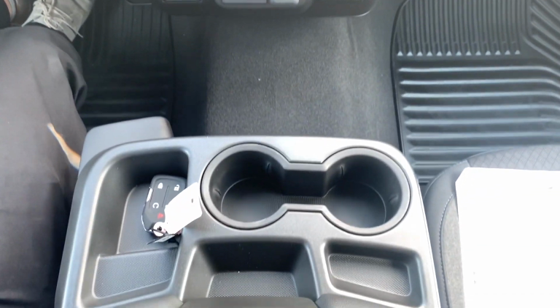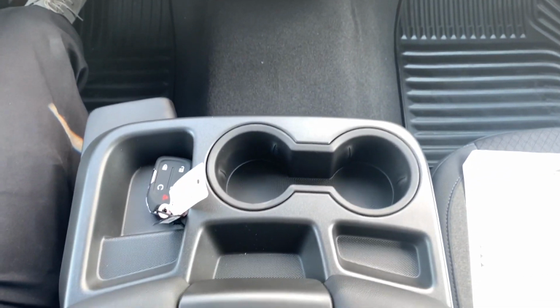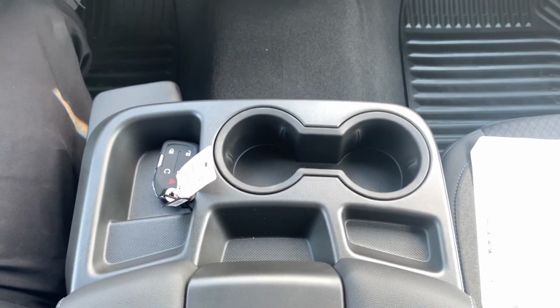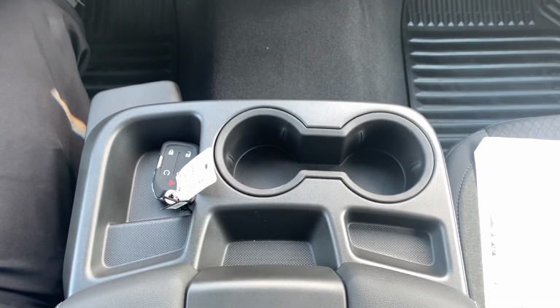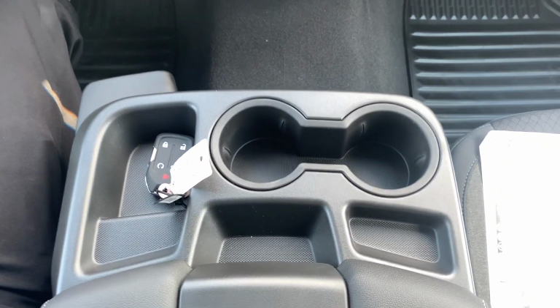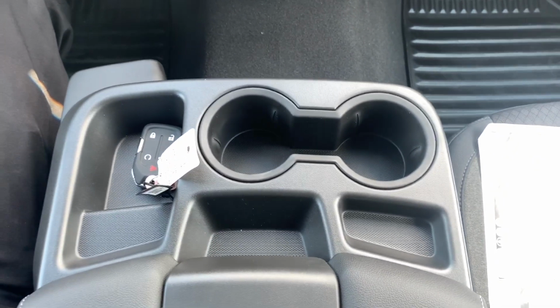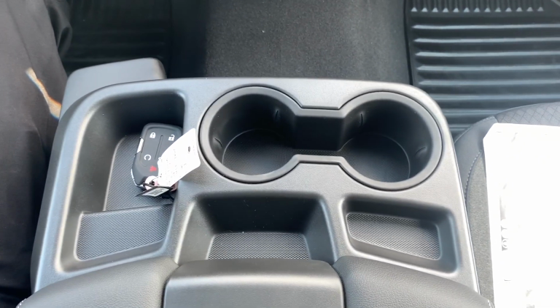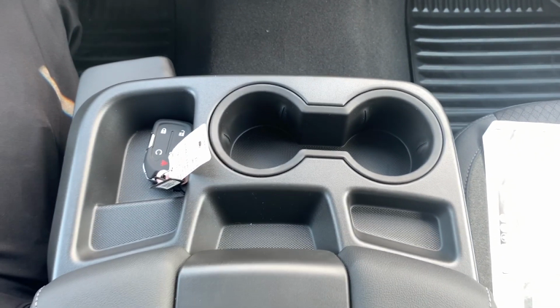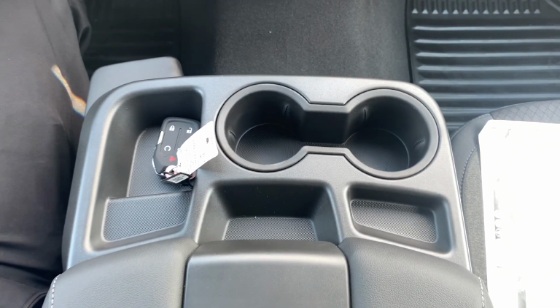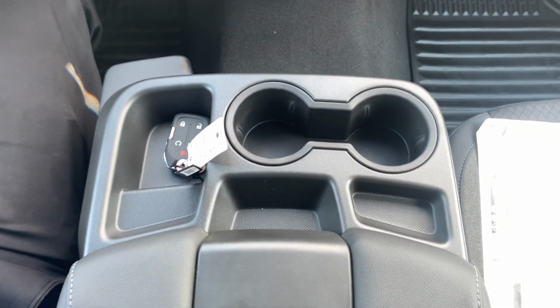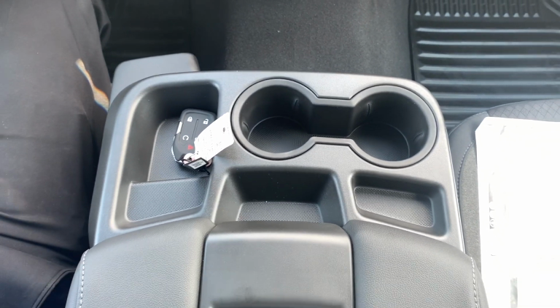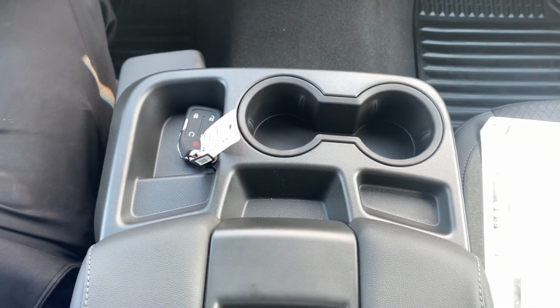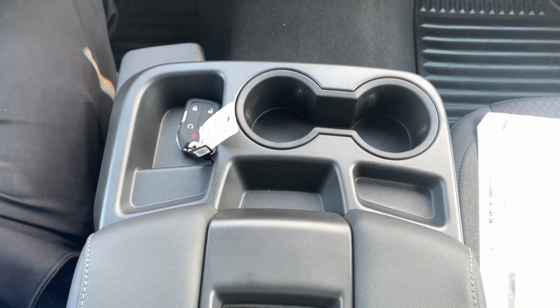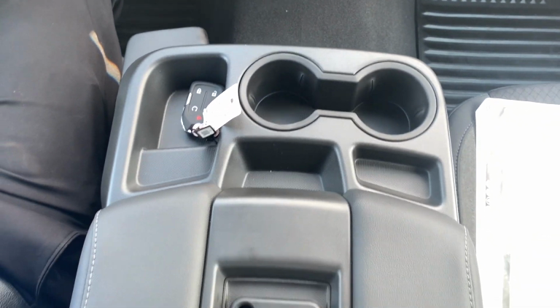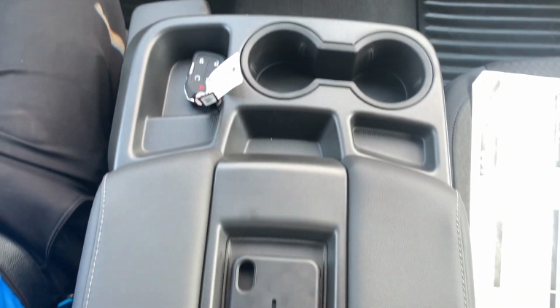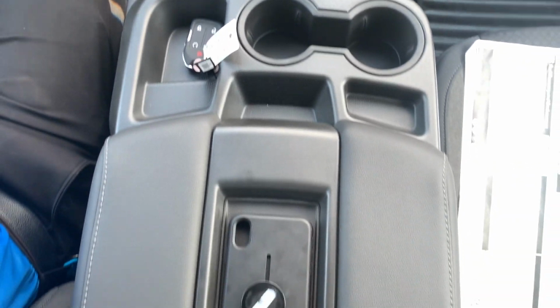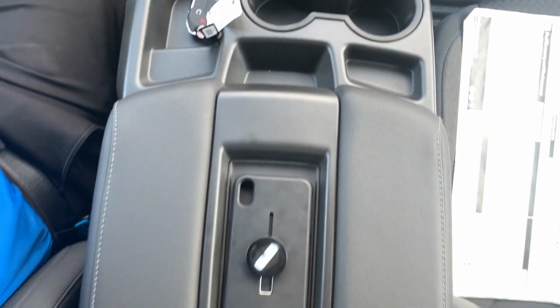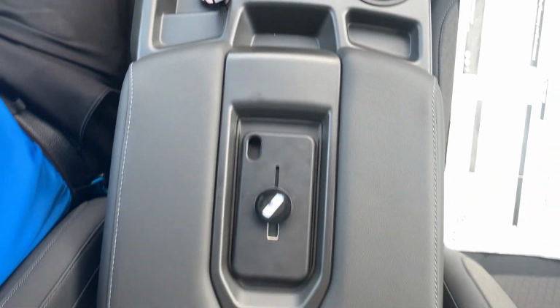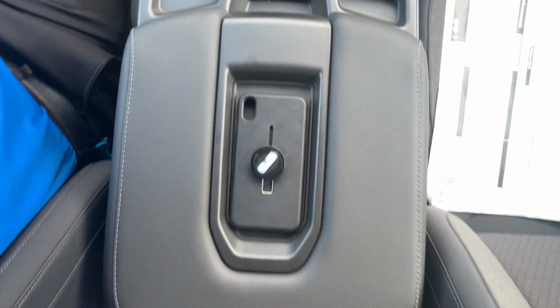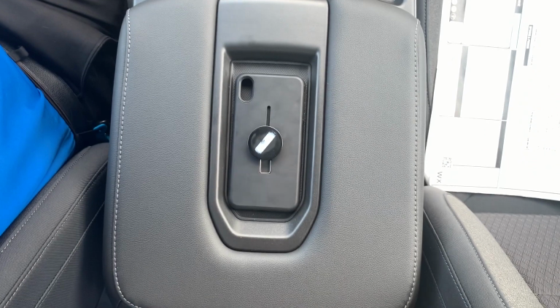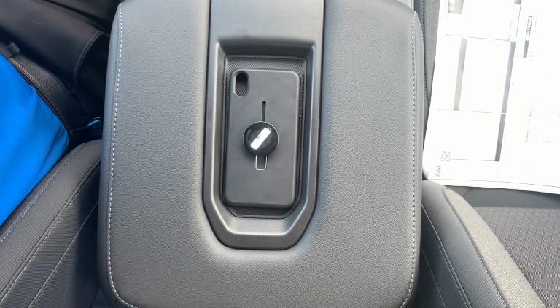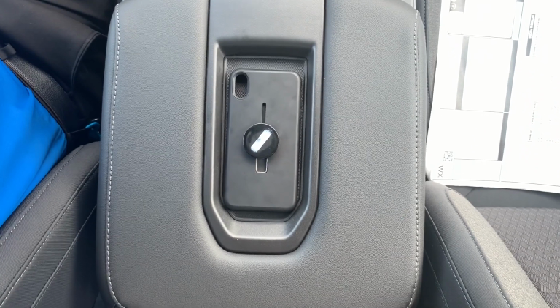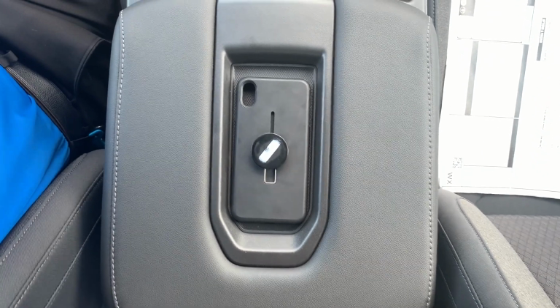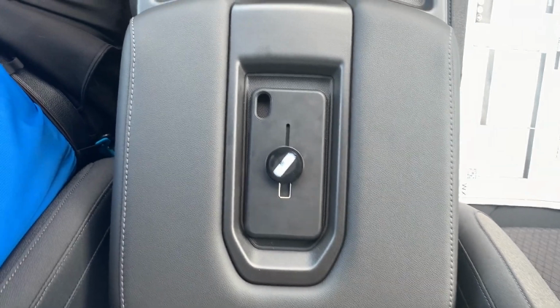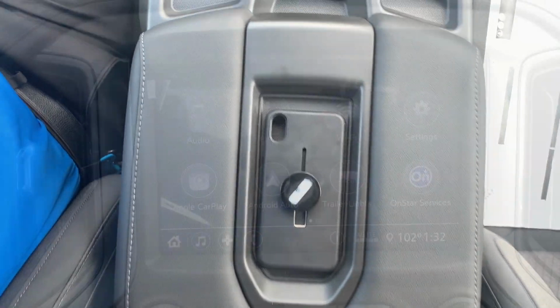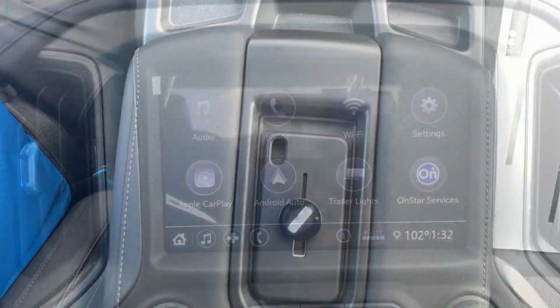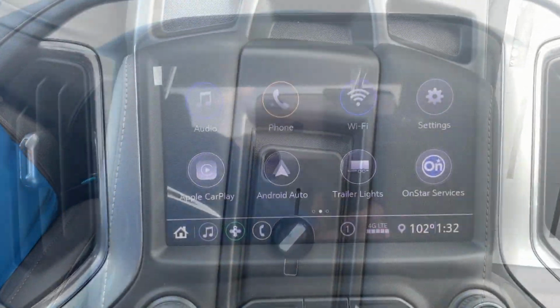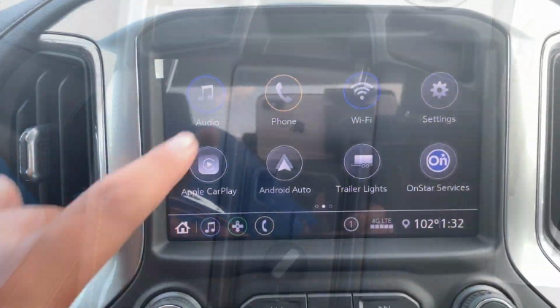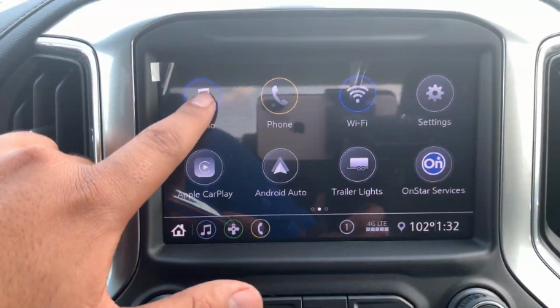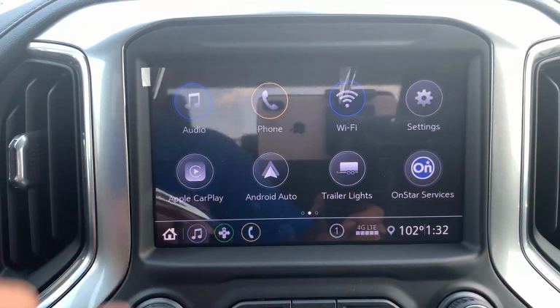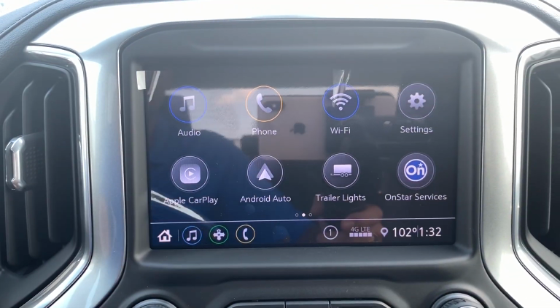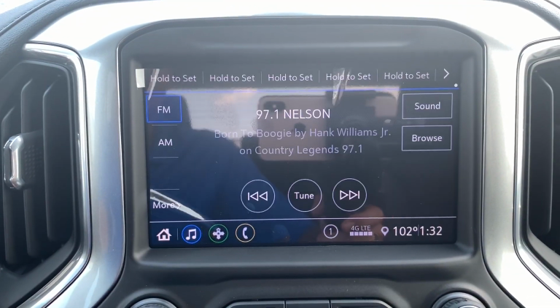Right in the middle of the center console you have two cup holders, two small storage compartments, and a phone storage area.